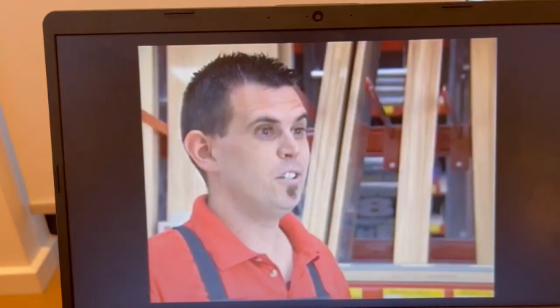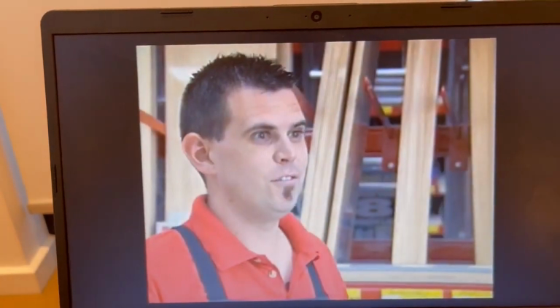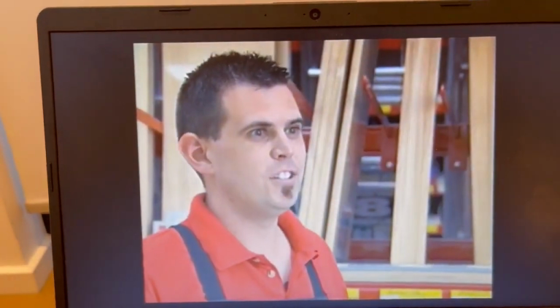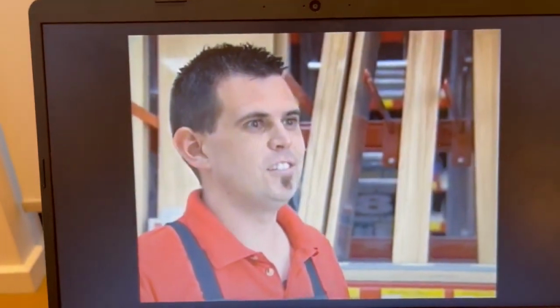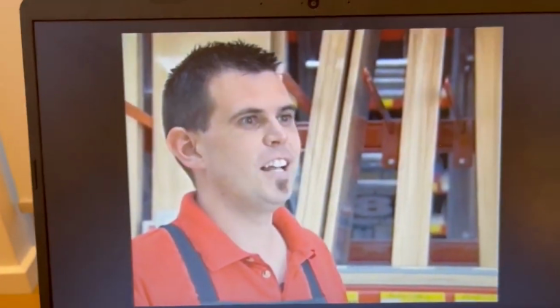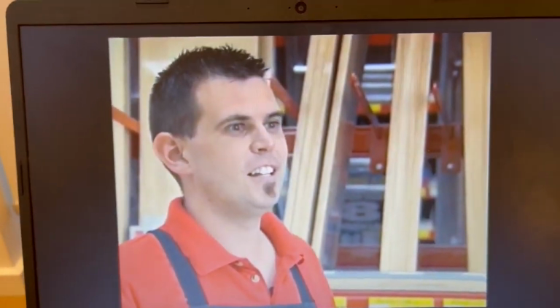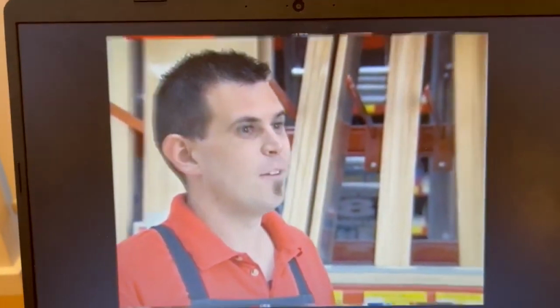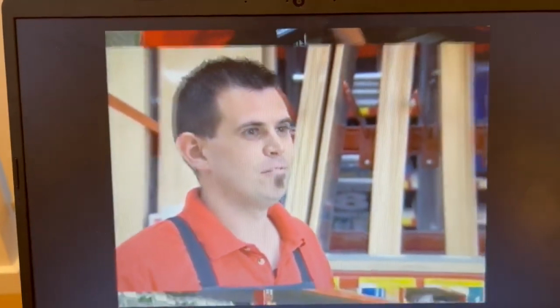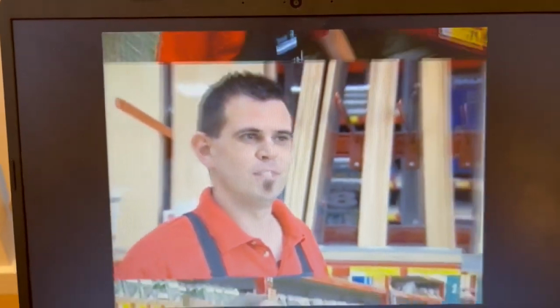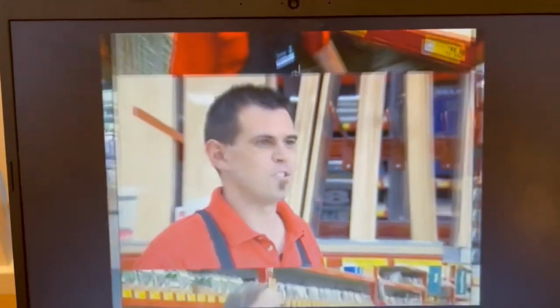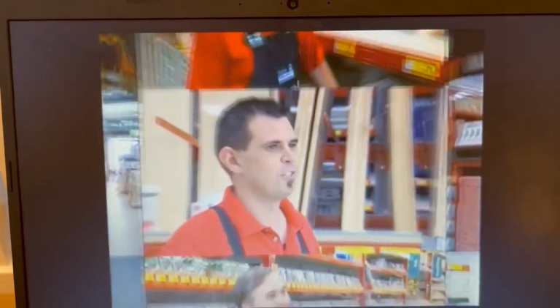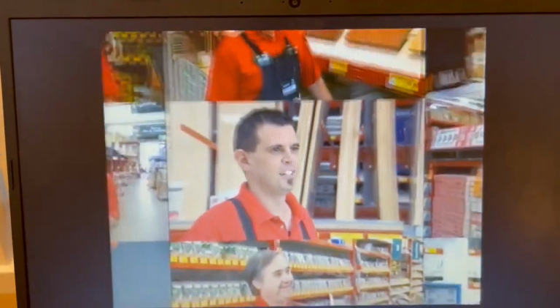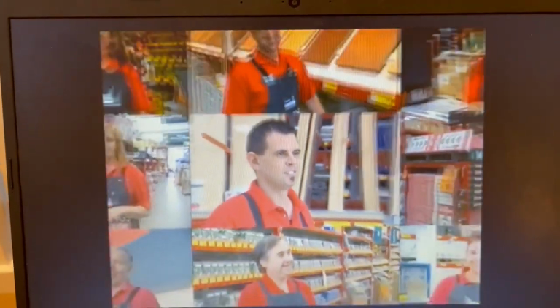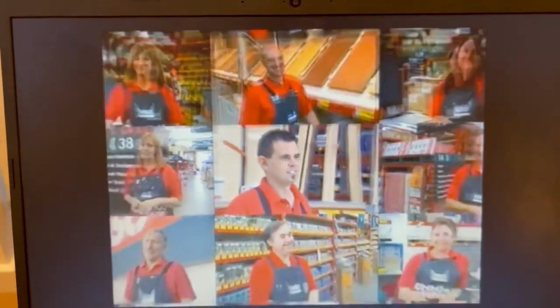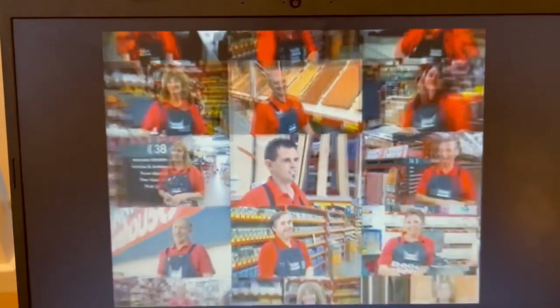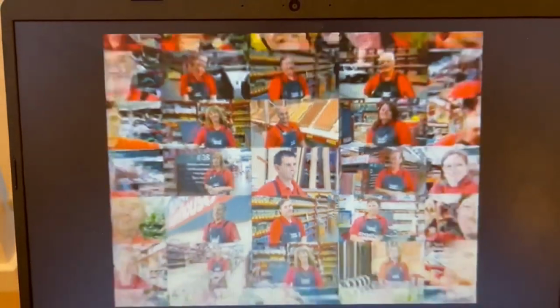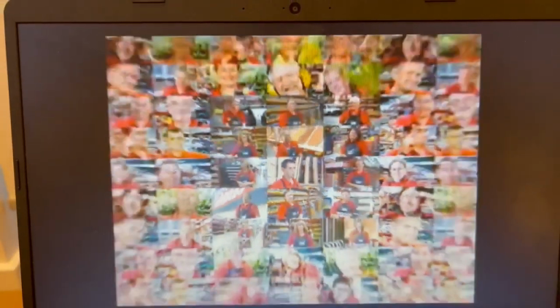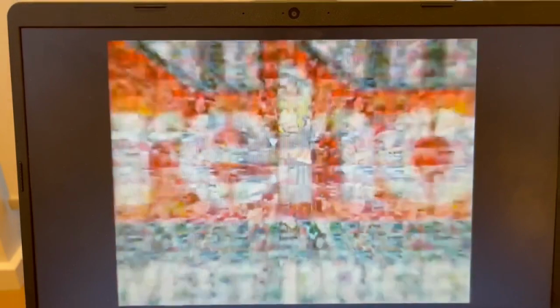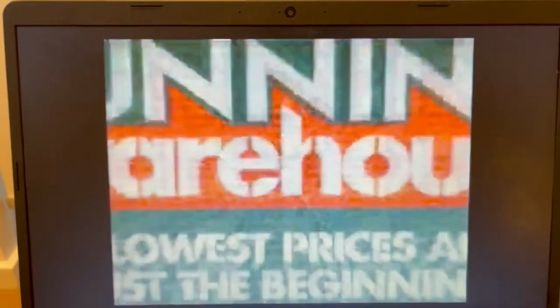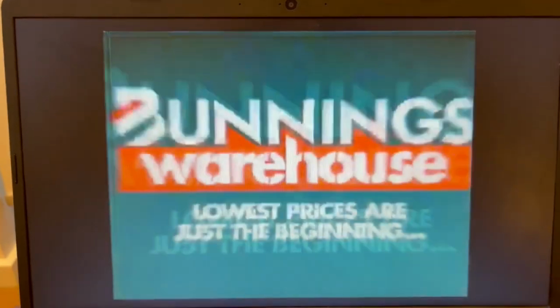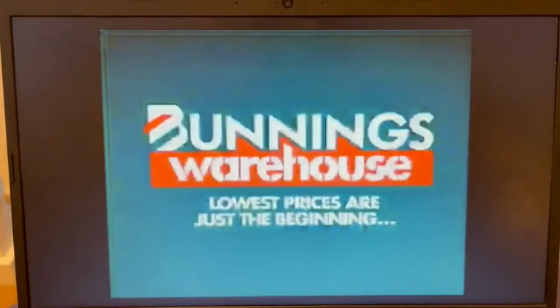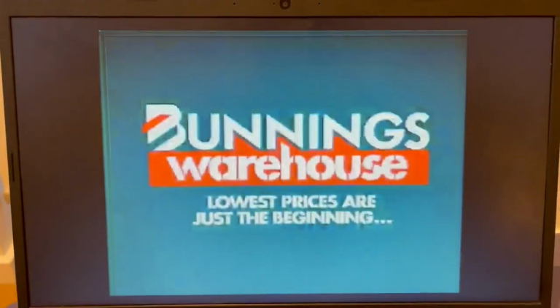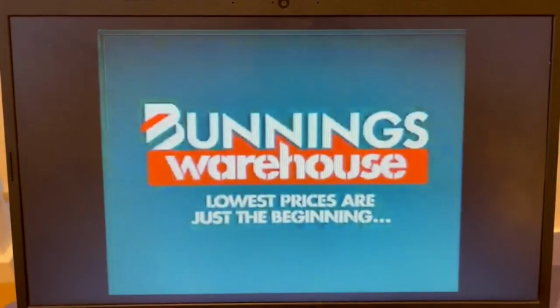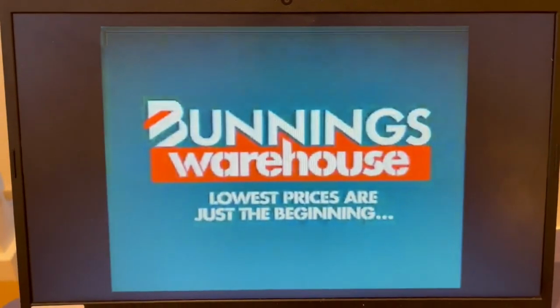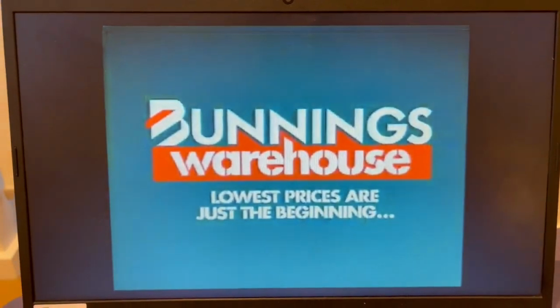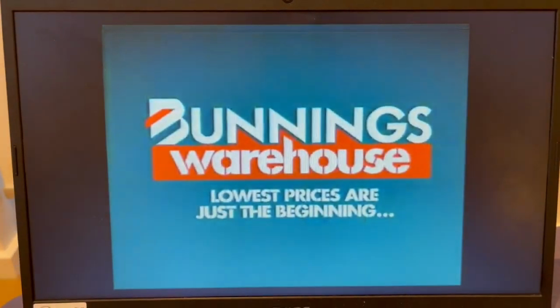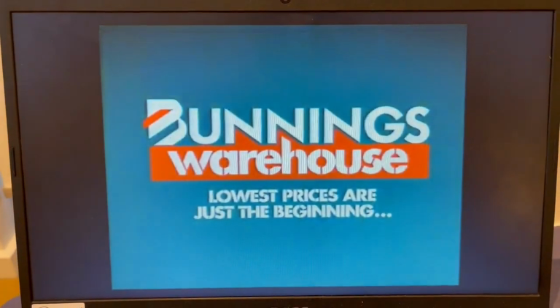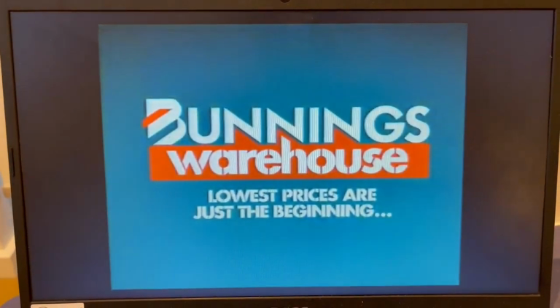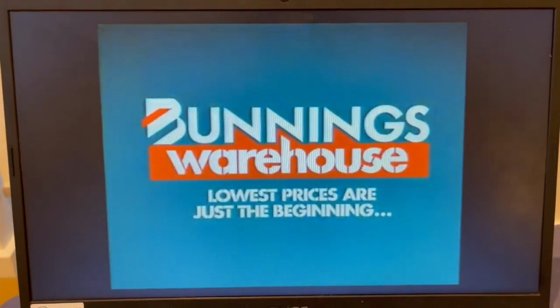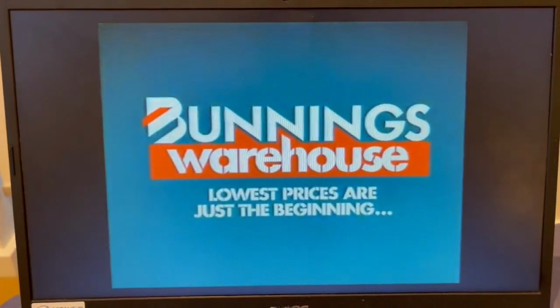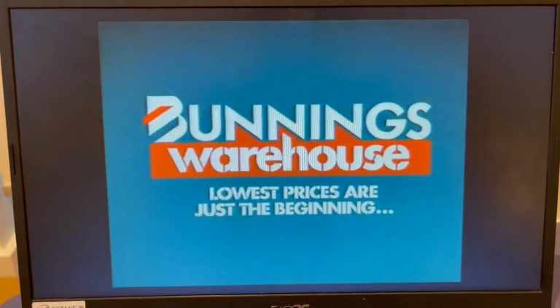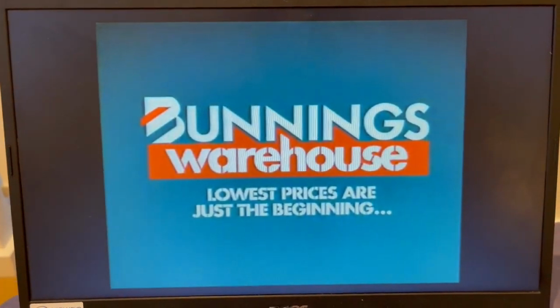Steal it, fix it, nail it, hammer it — it's all here. Bunnings where I'm! Lowest prices are just the beginning.